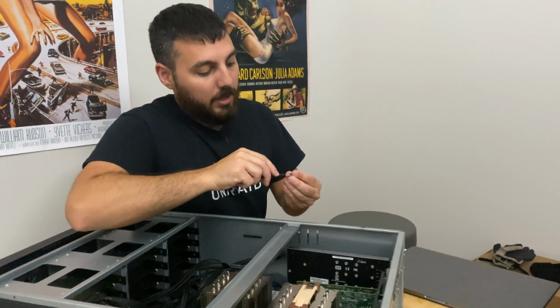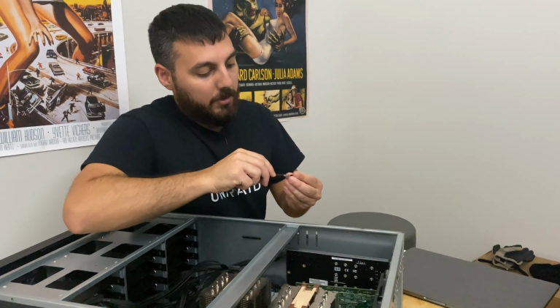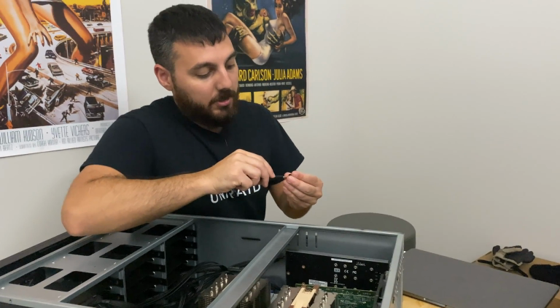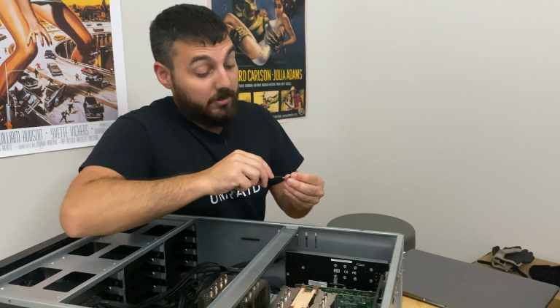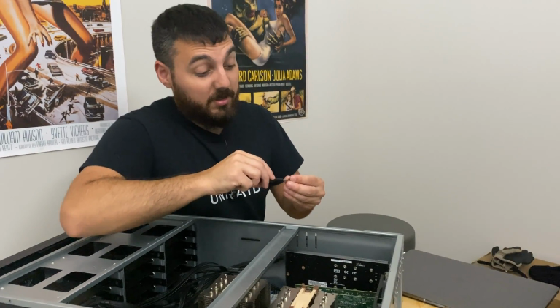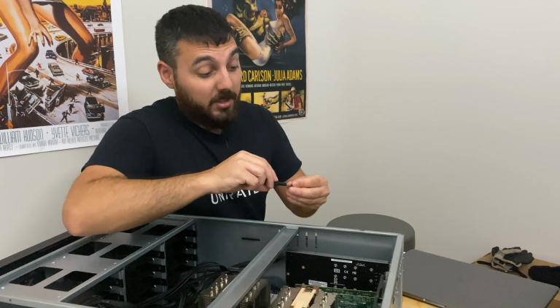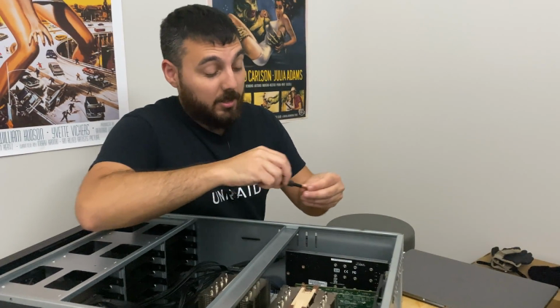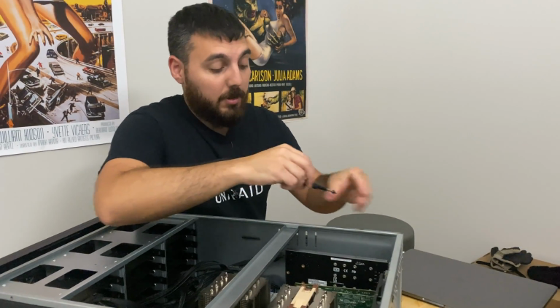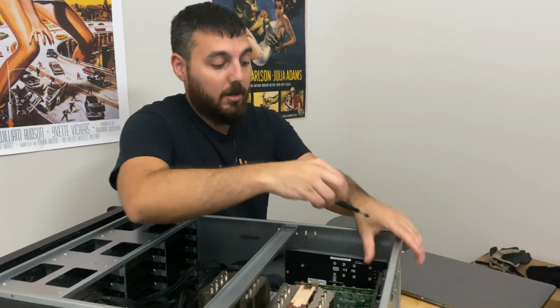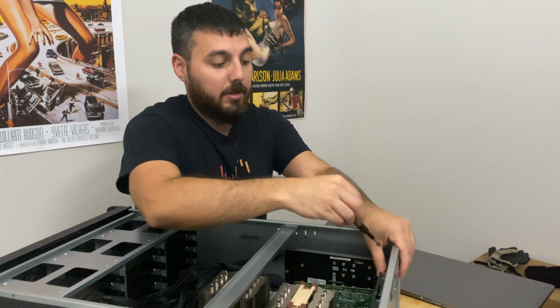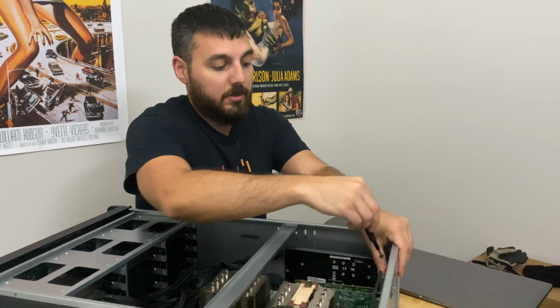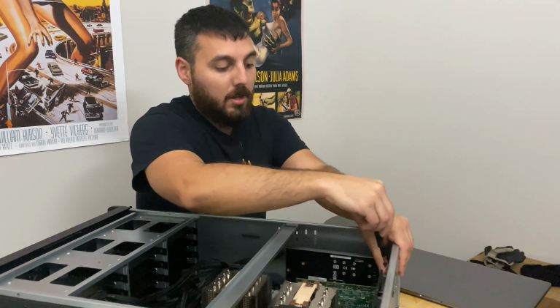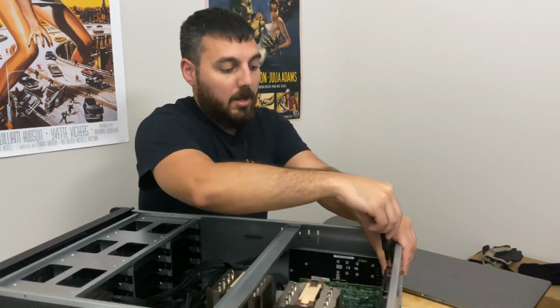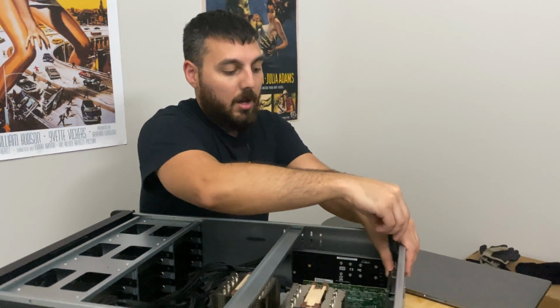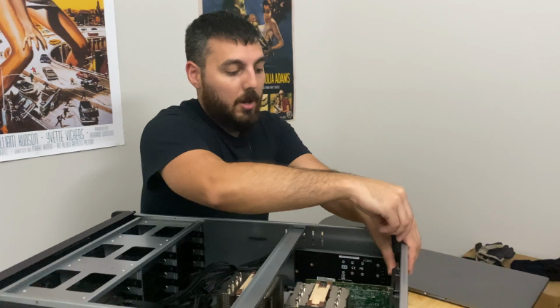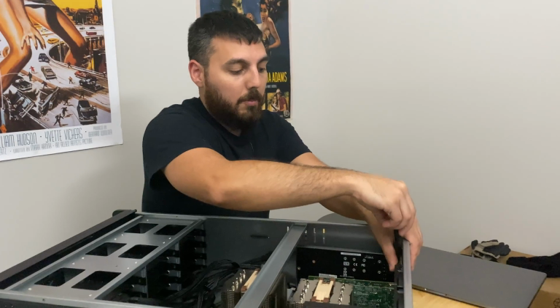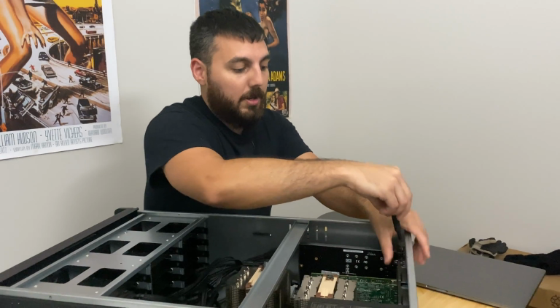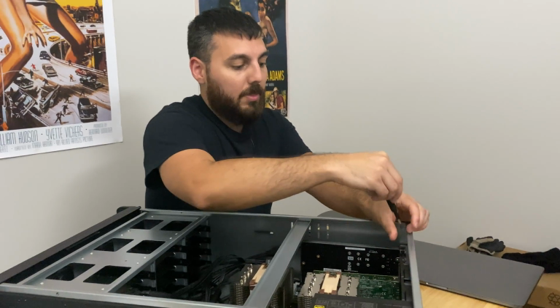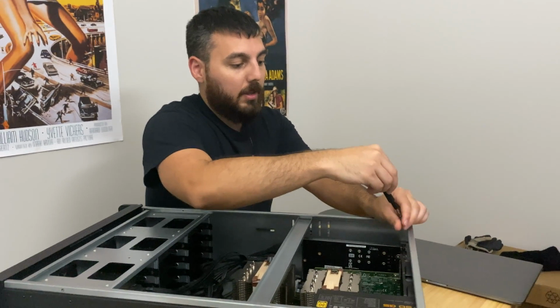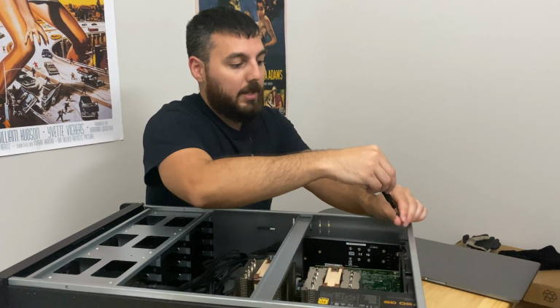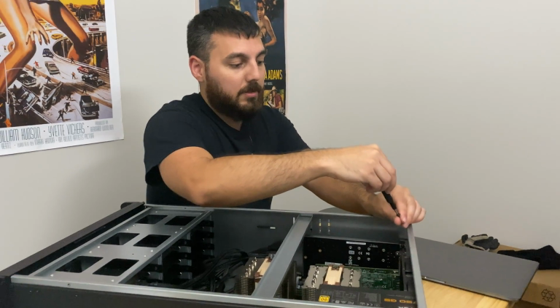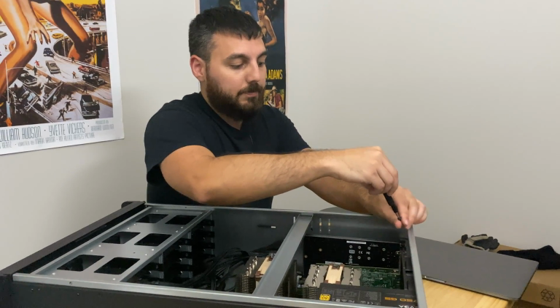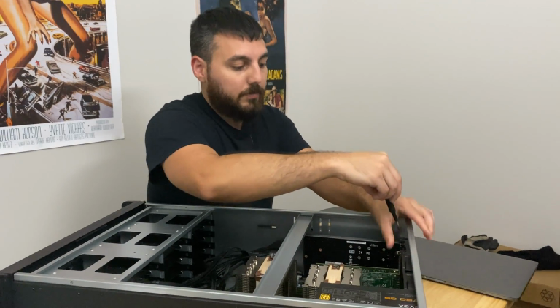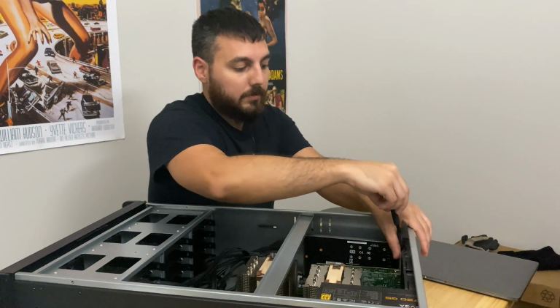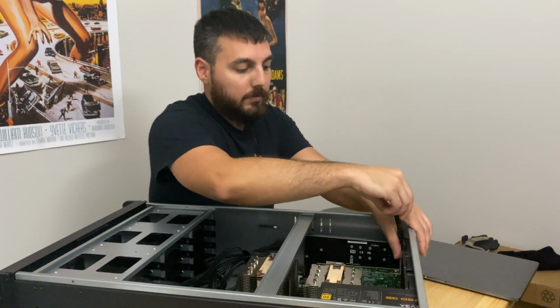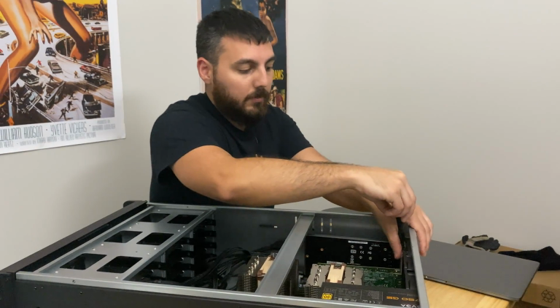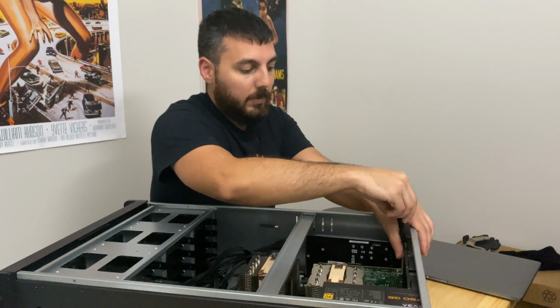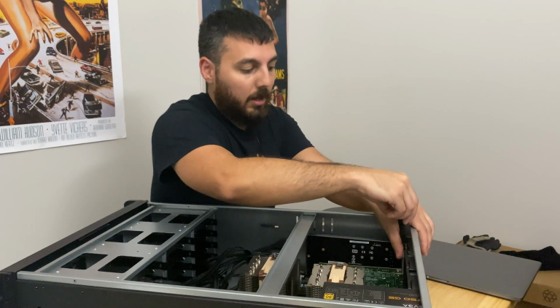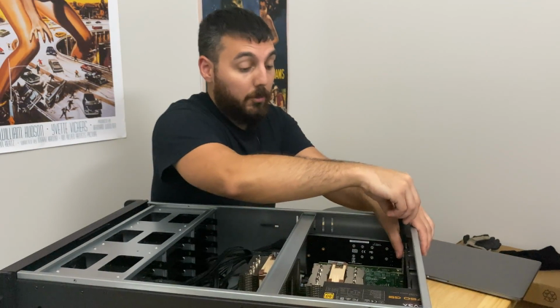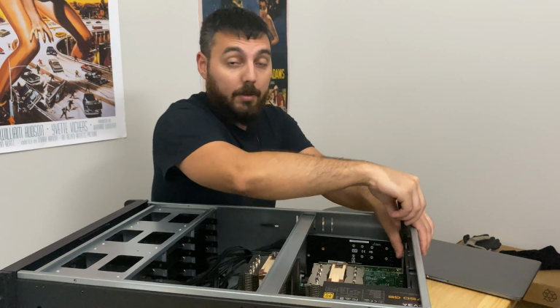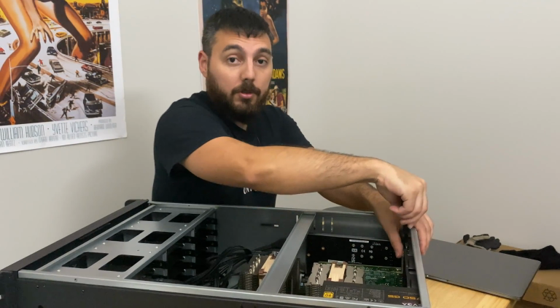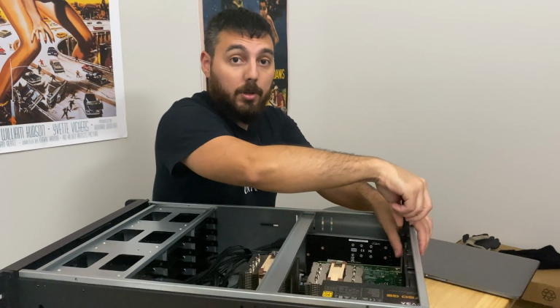And we're pretty much good to go from there. Not much else to see, to be honest, but nonetheless, we have to do it.